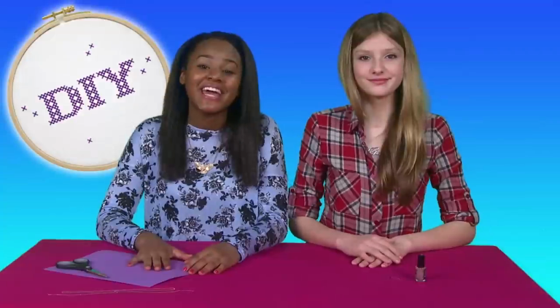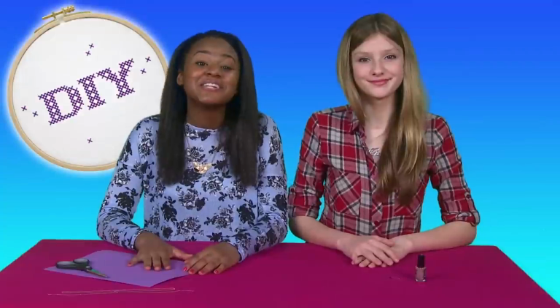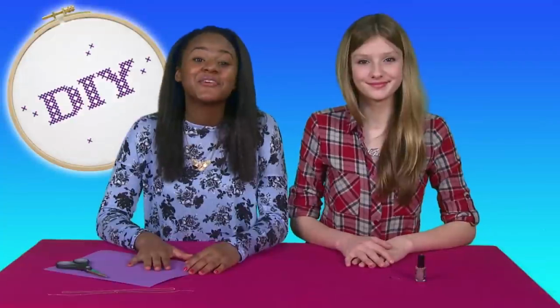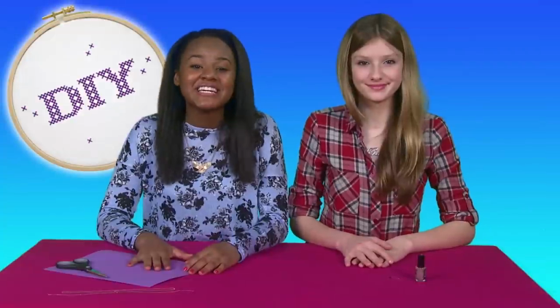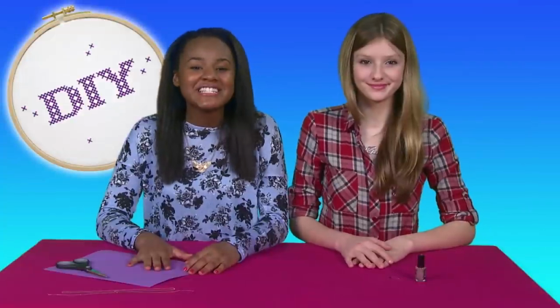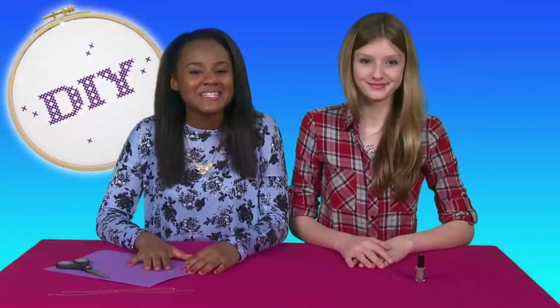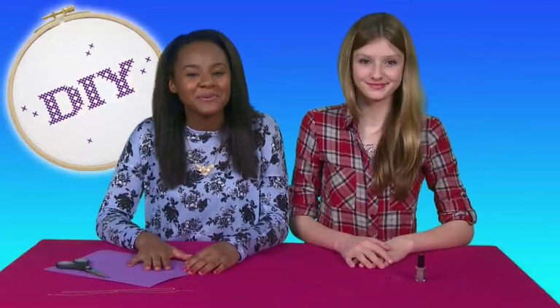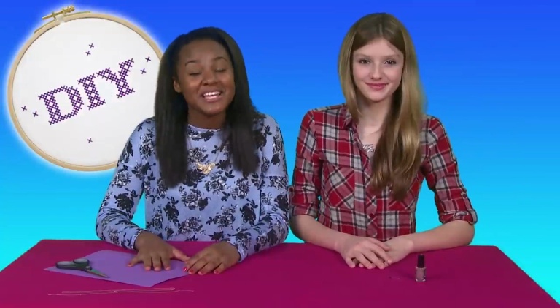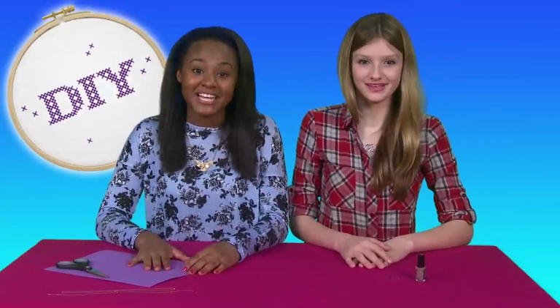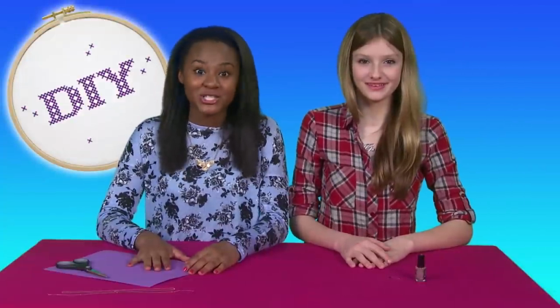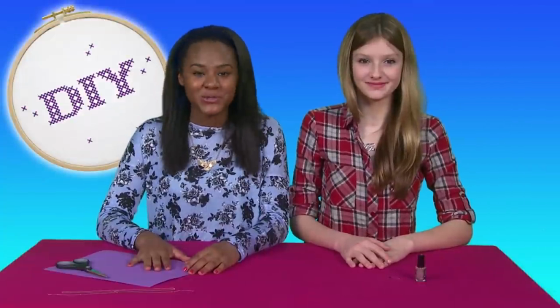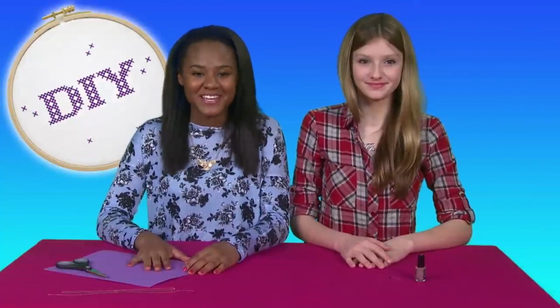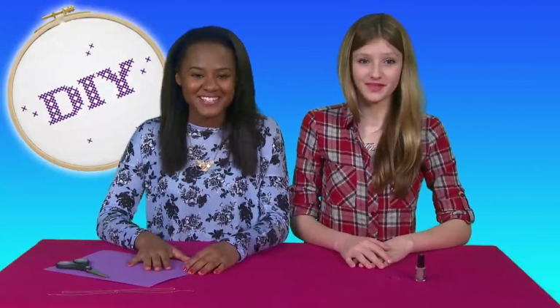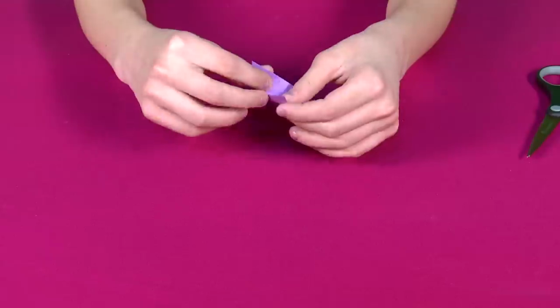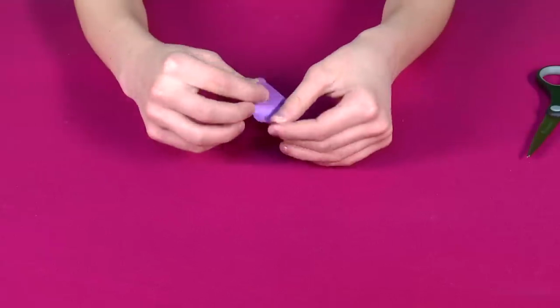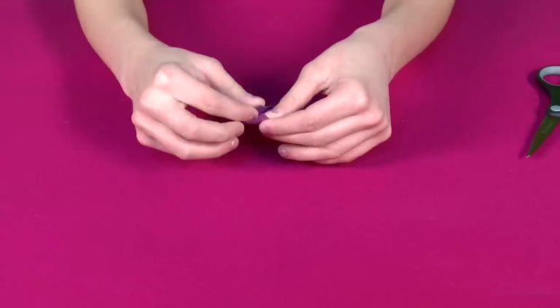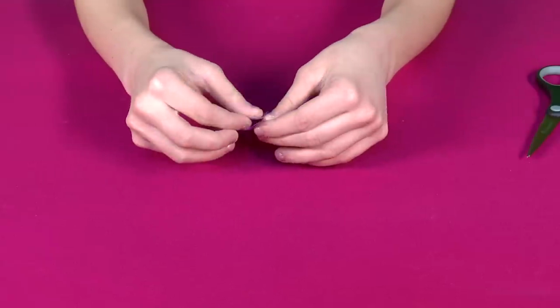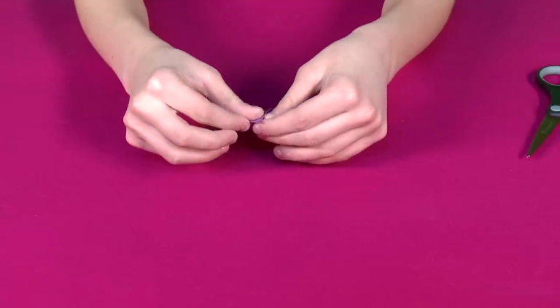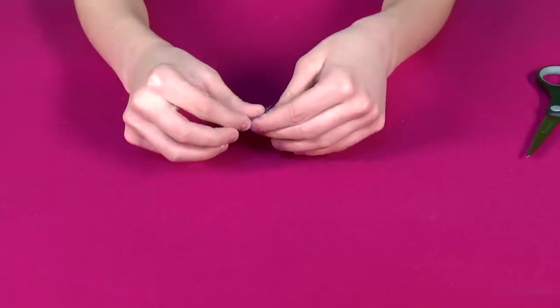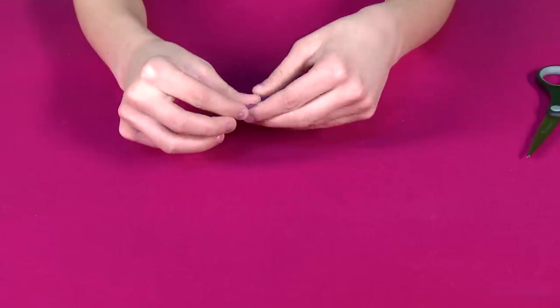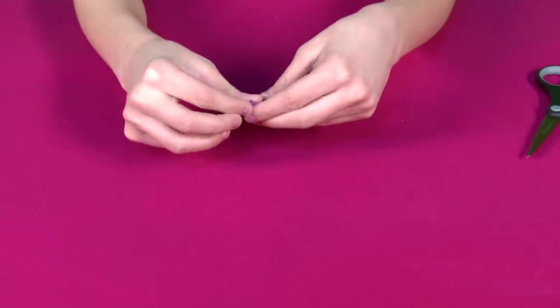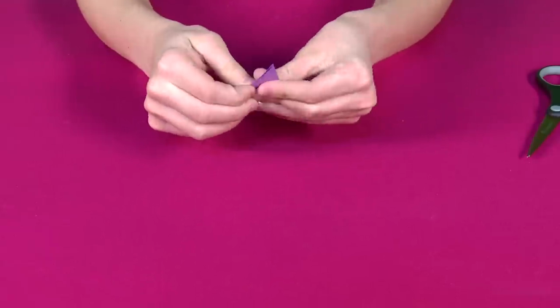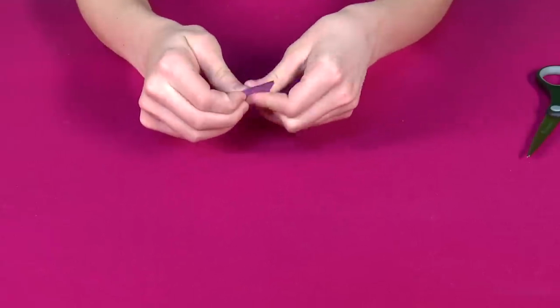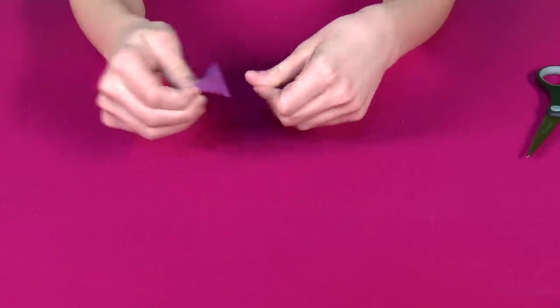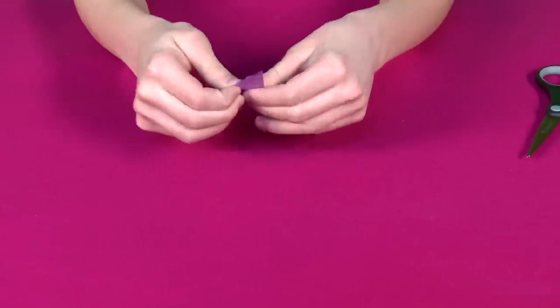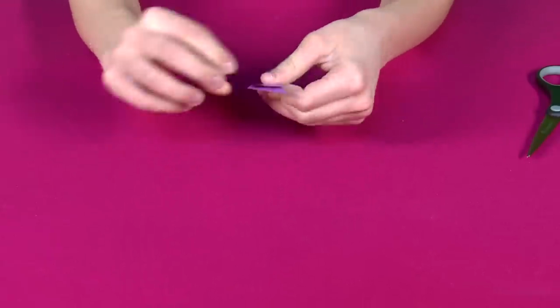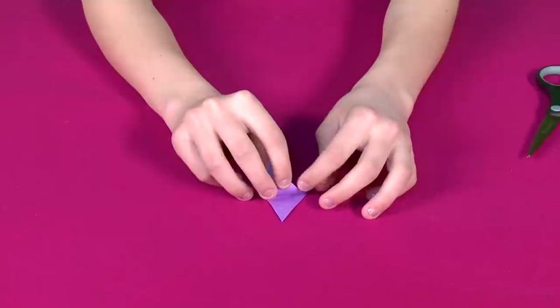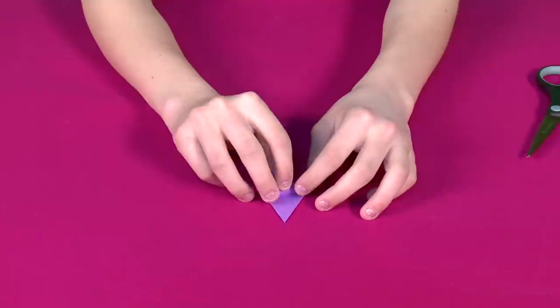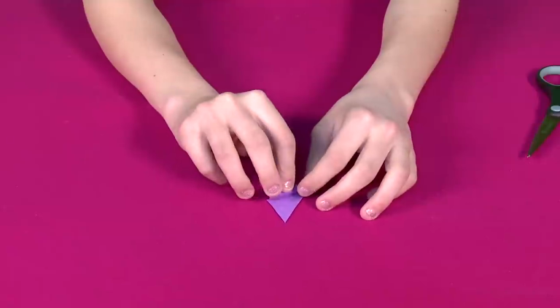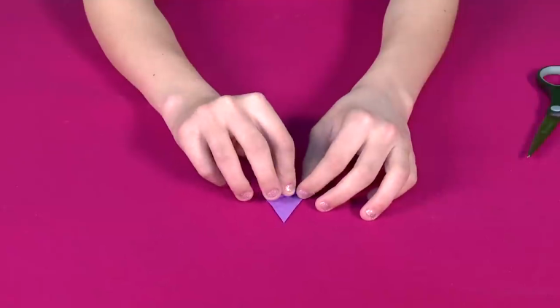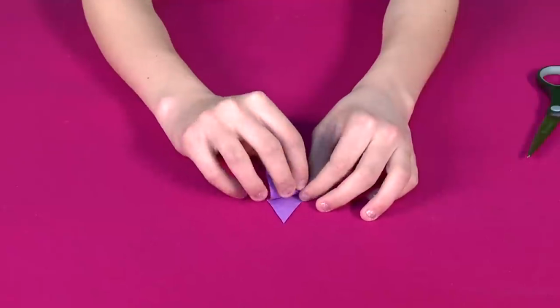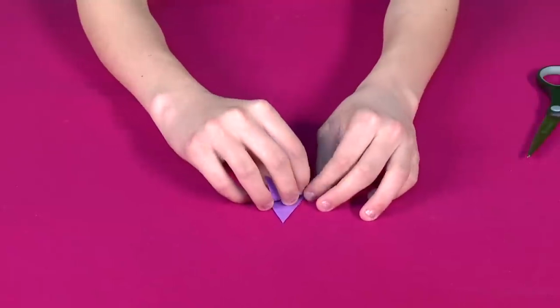OK, ingredients assembled. Let's do this. First step, fold your airplane and trim the paper if it's too big.